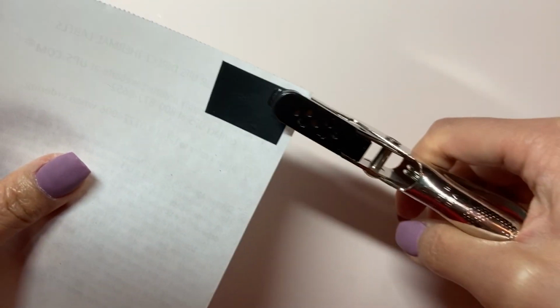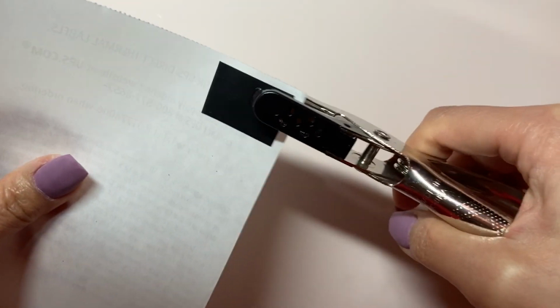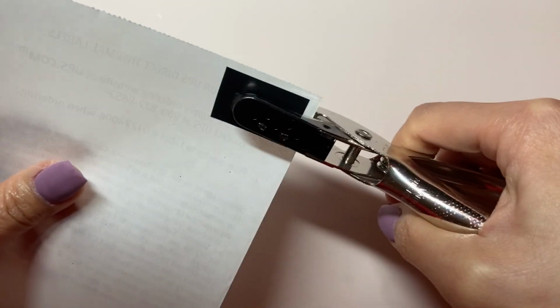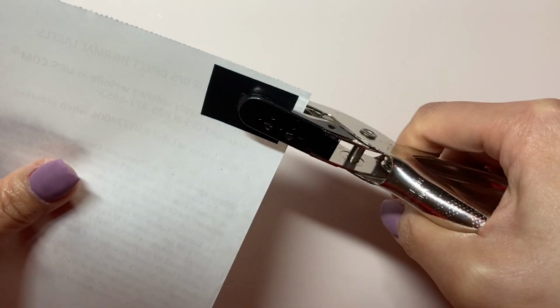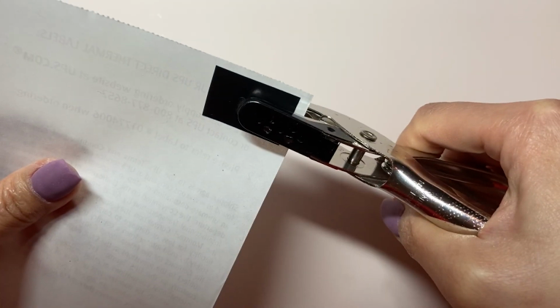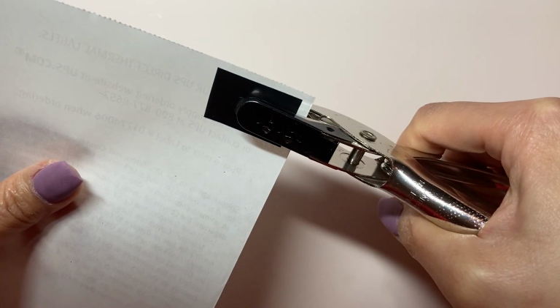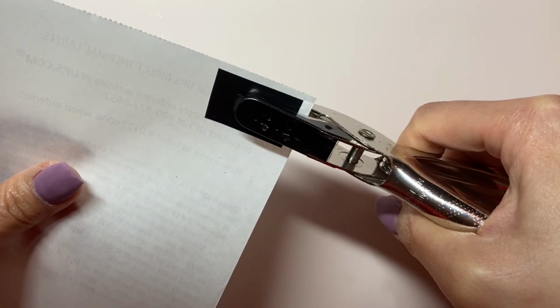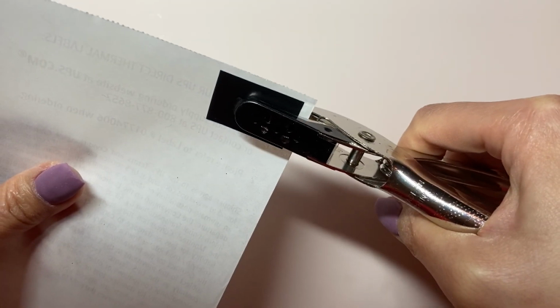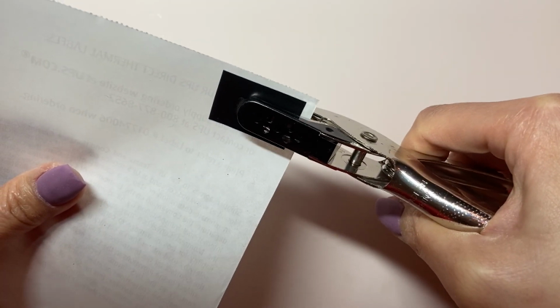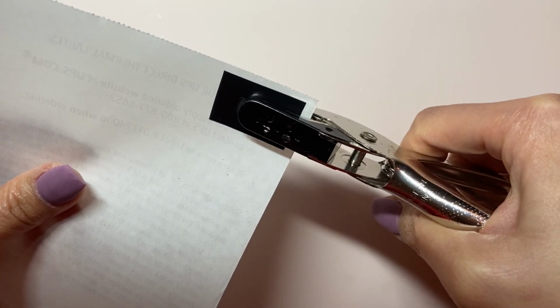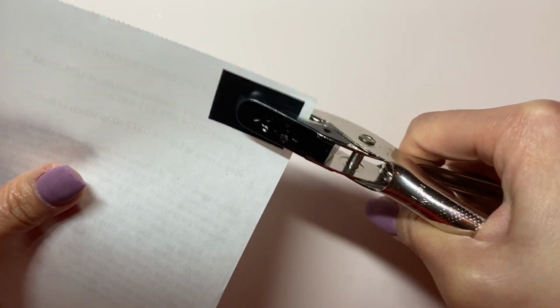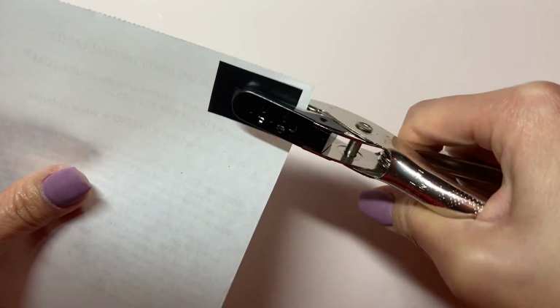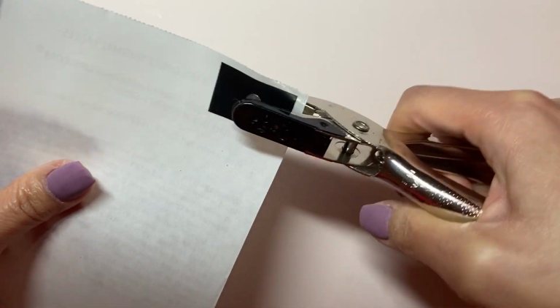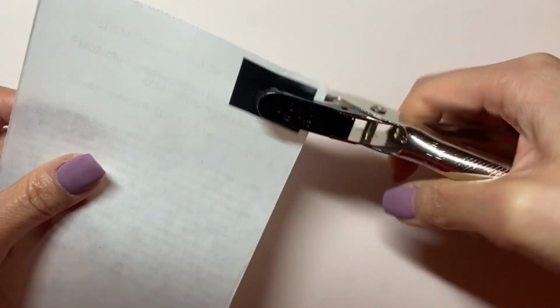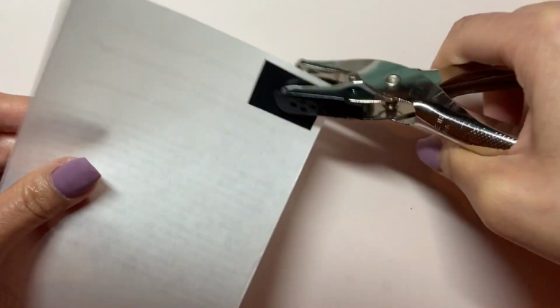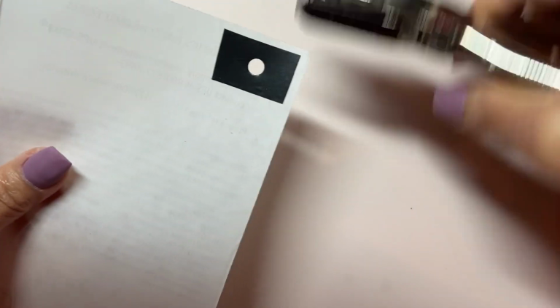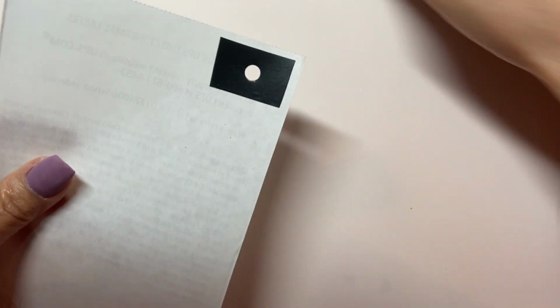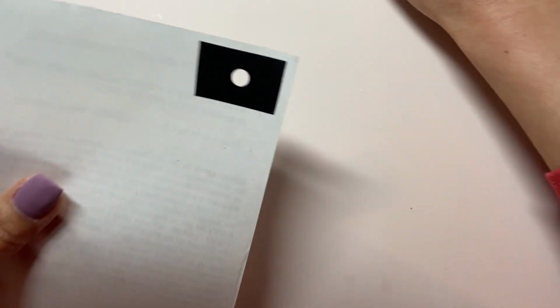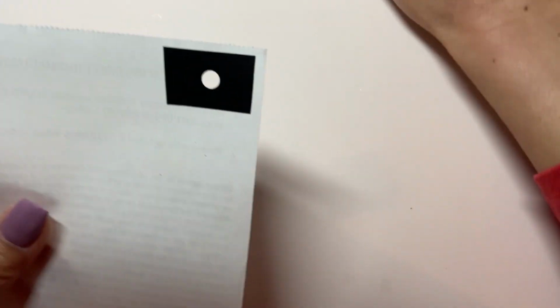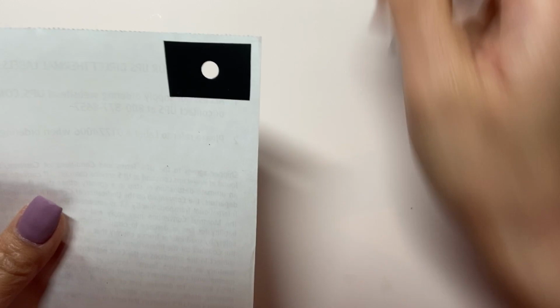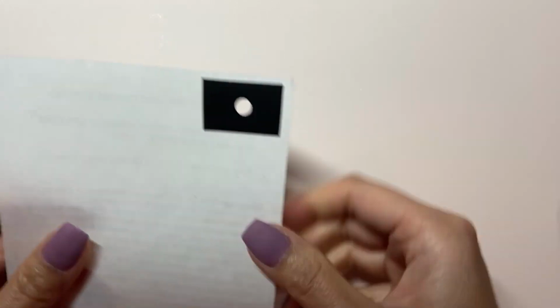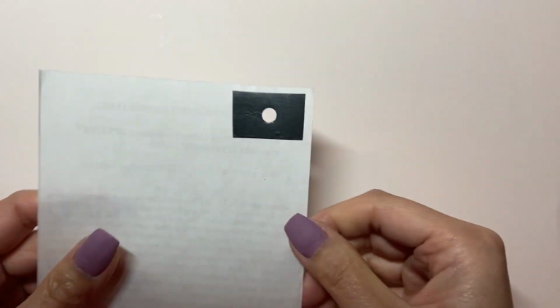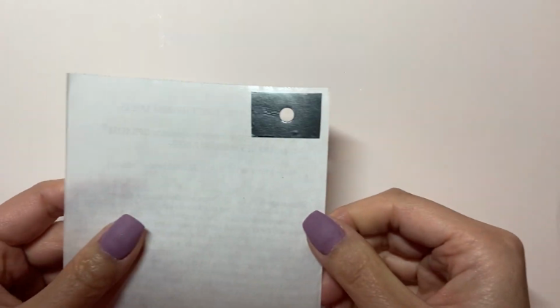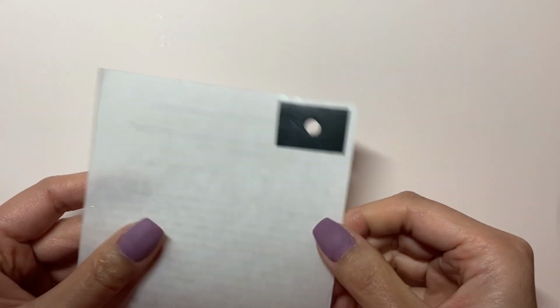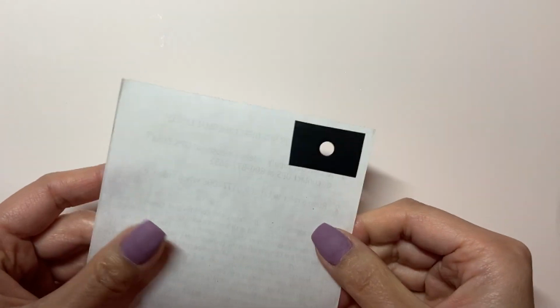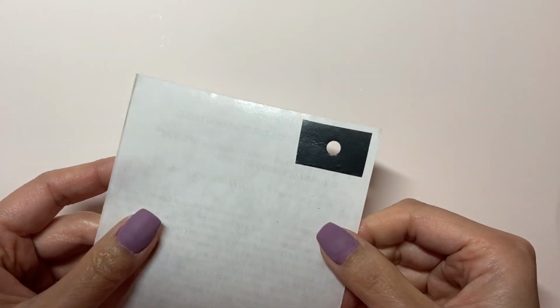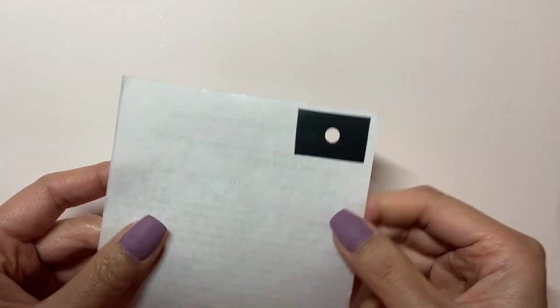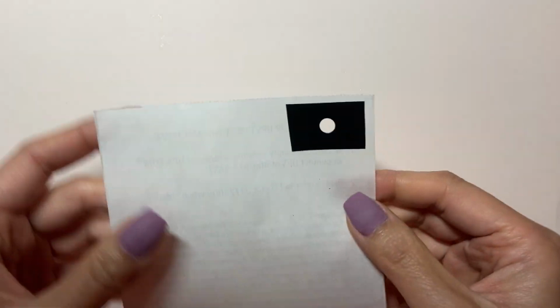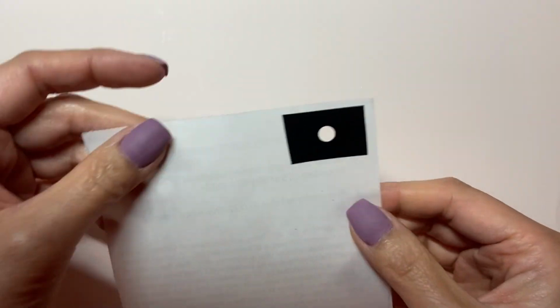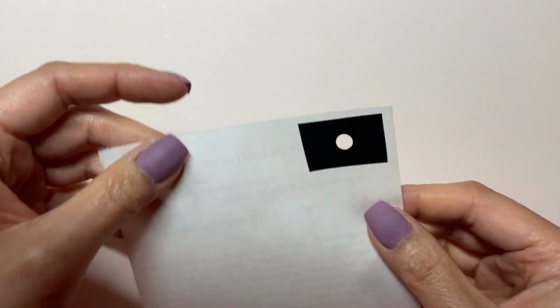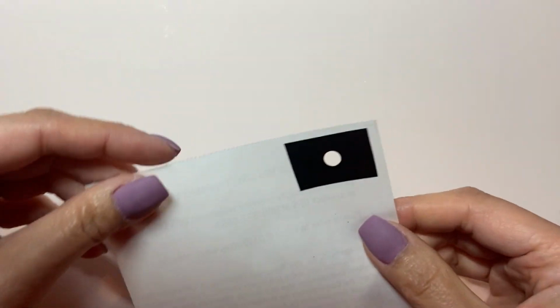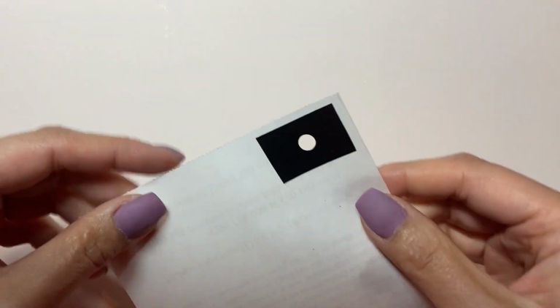Punch a hole in that electrical tape, then peel off the backing and position it to where you want the ornament on your nail.